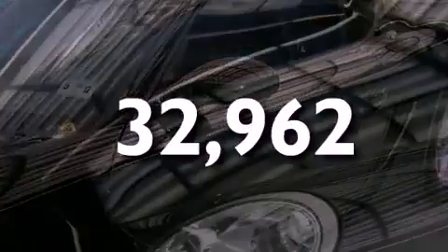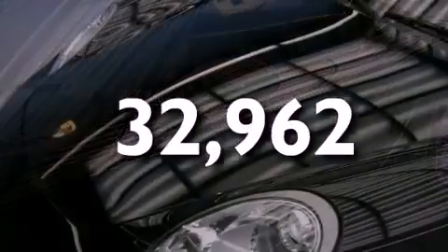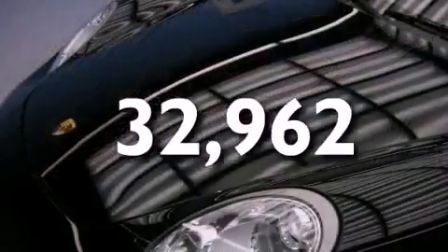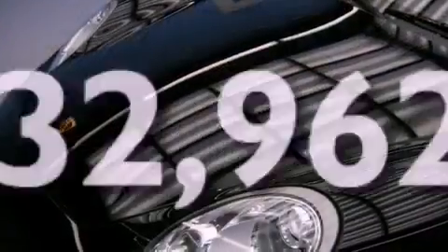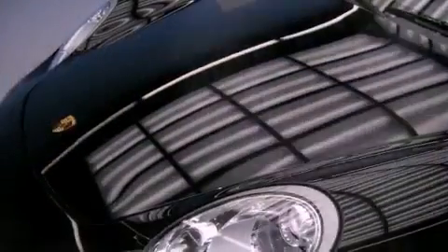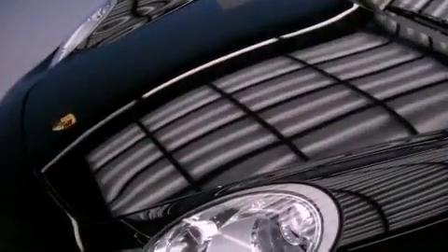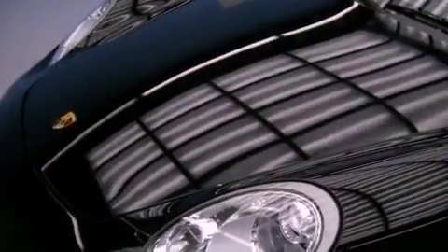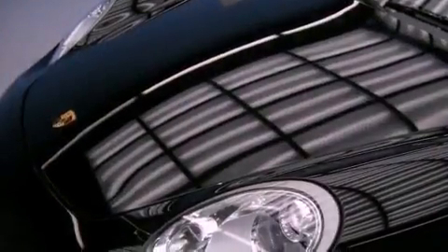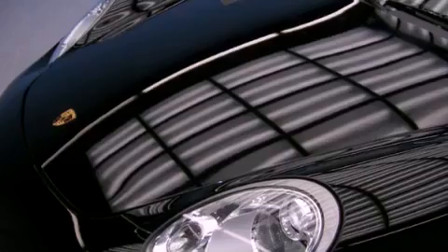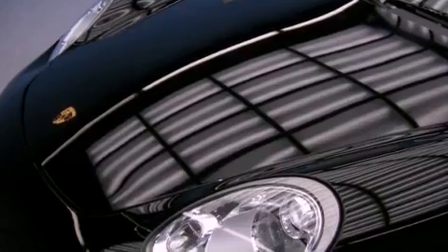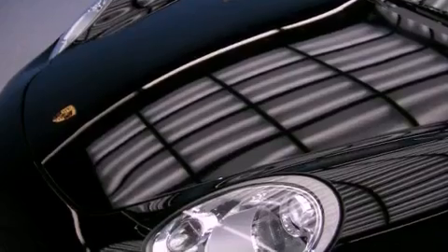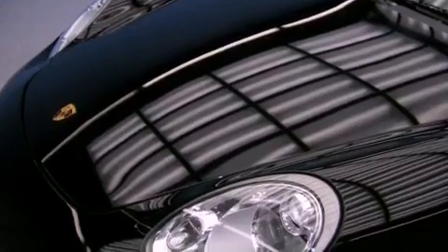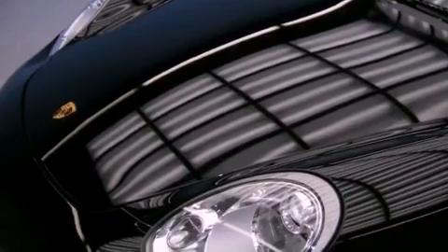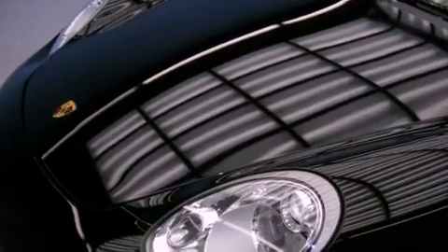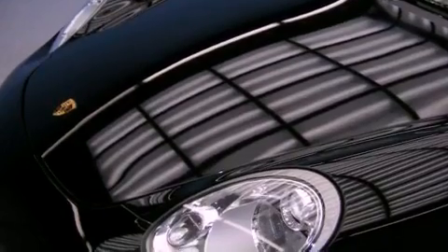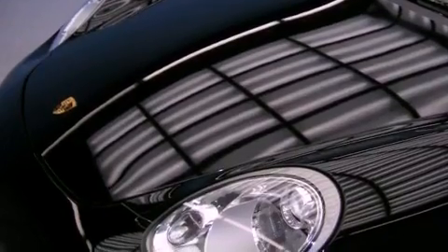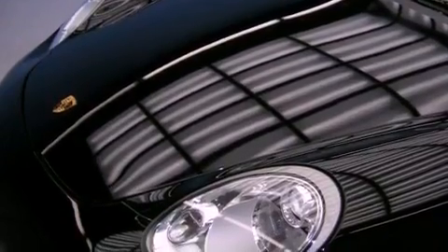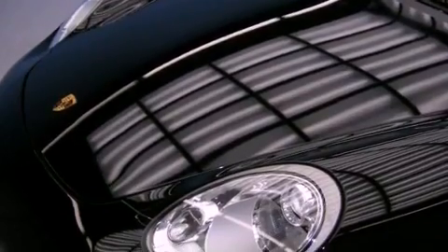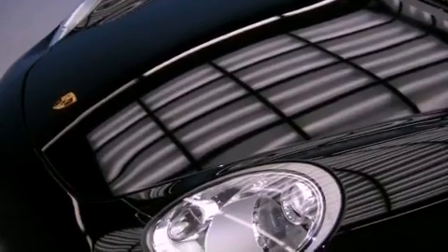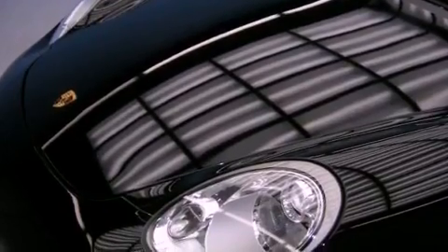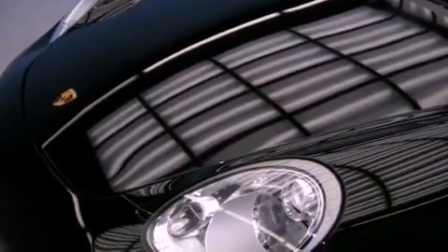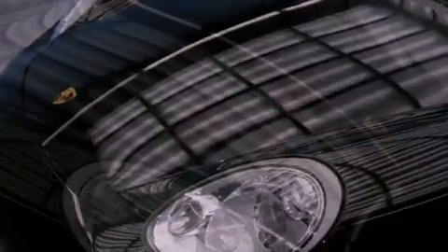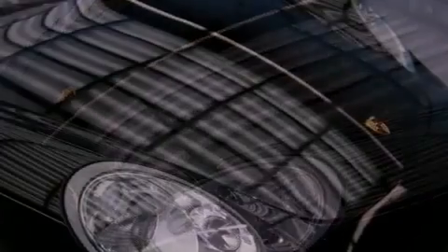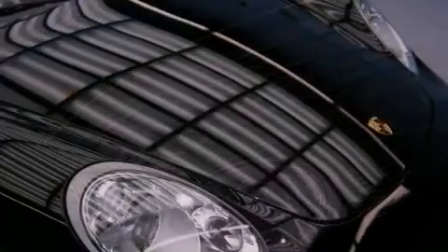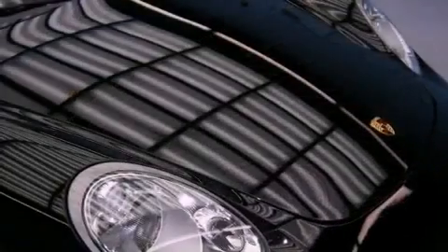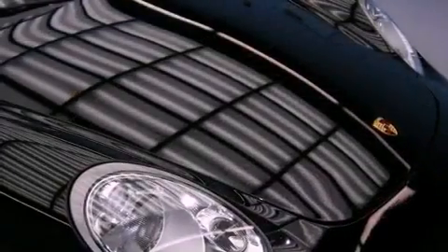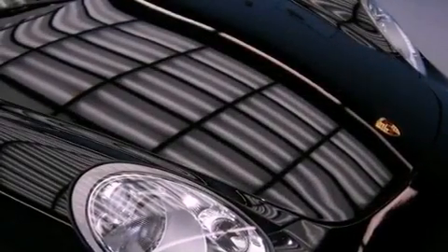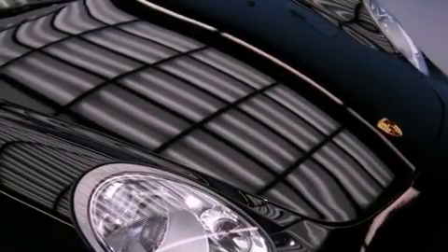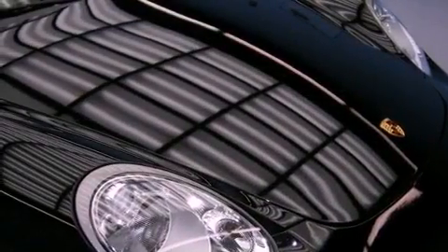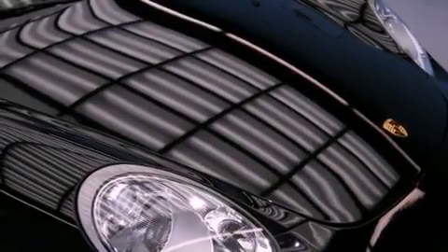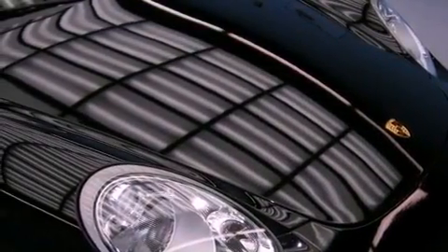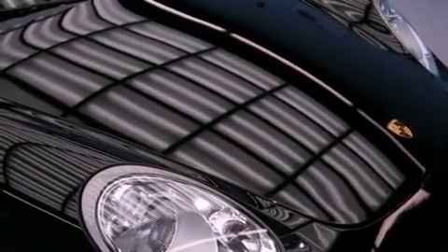With an EPA estimated rating of 32 miles per gallon on the highway, this vehicle is clearly a fuel-efficient choice.